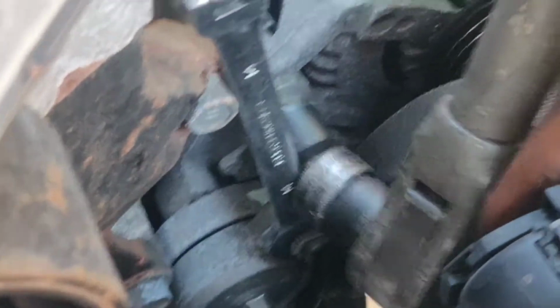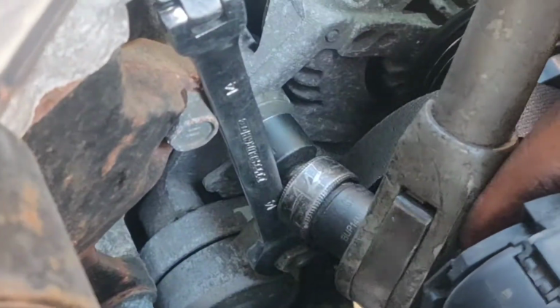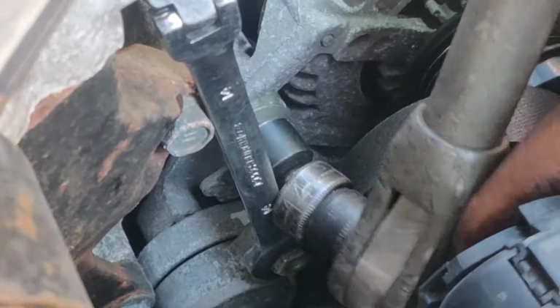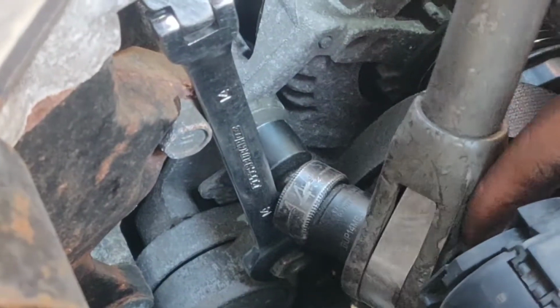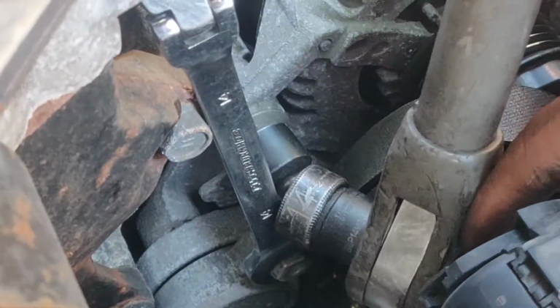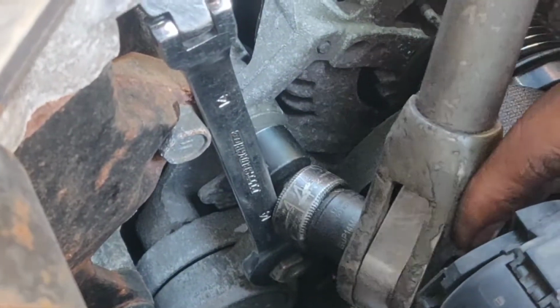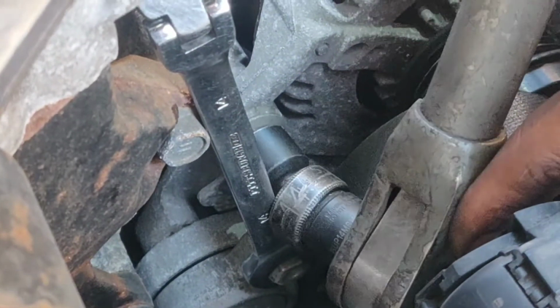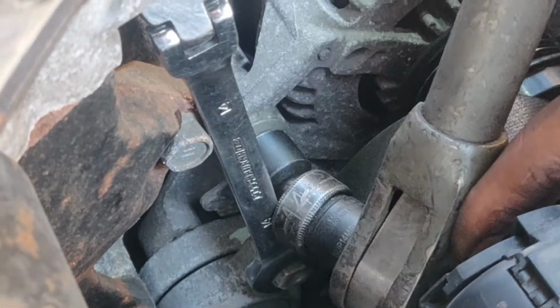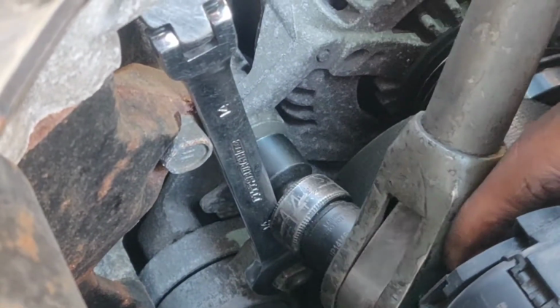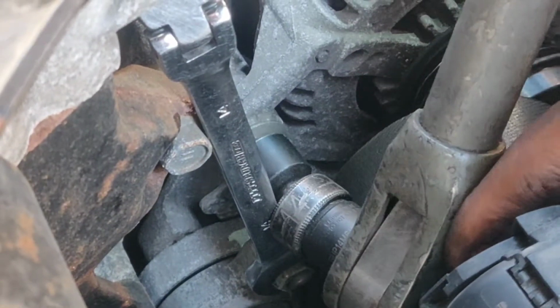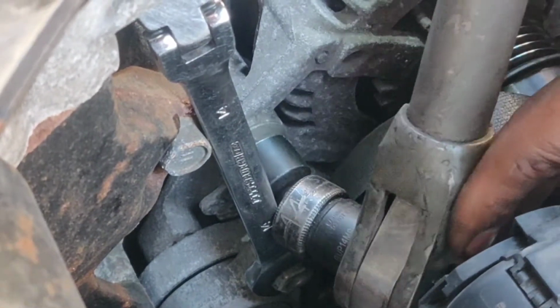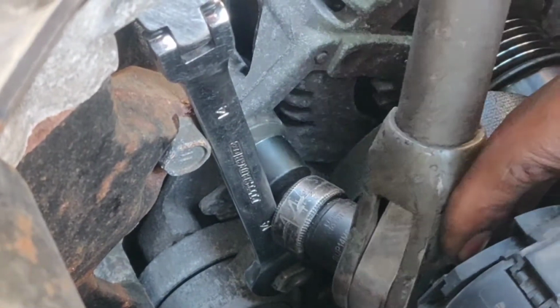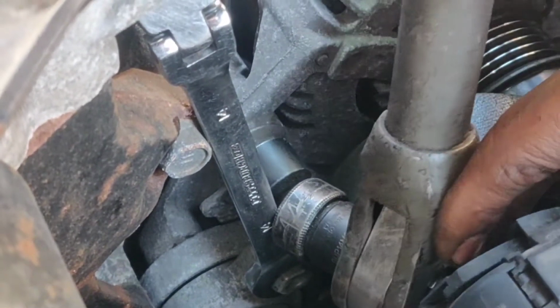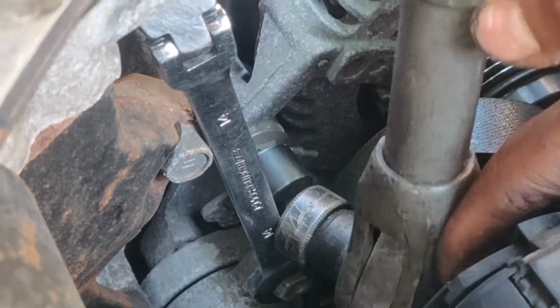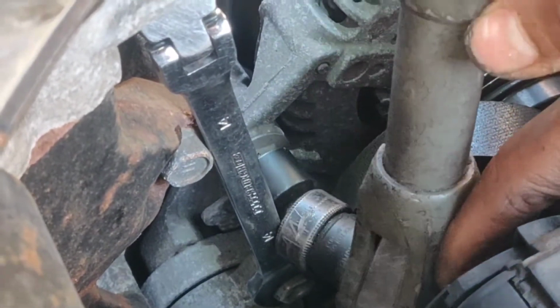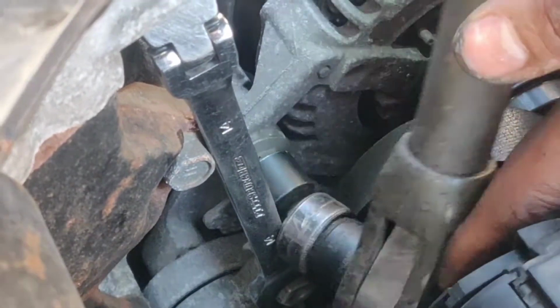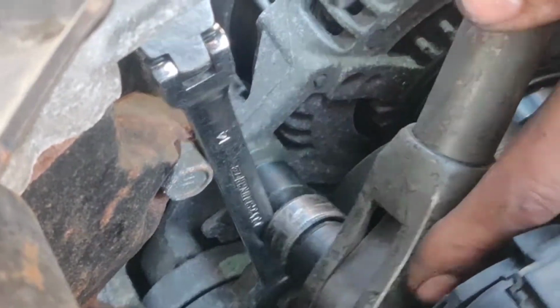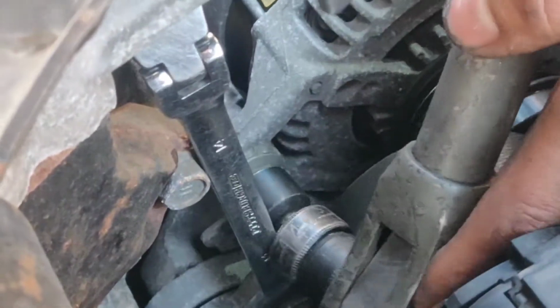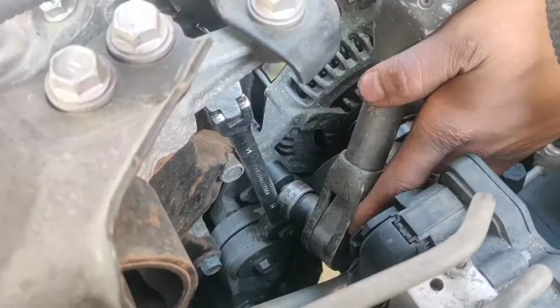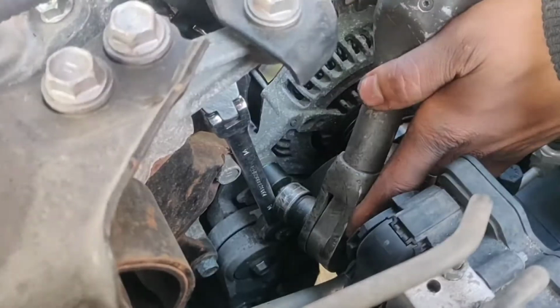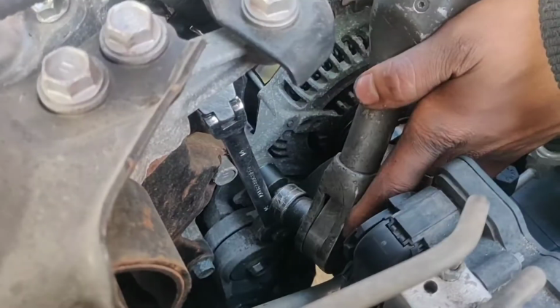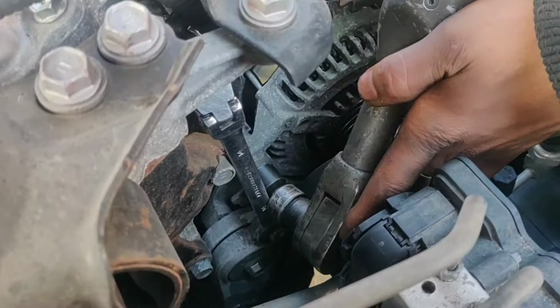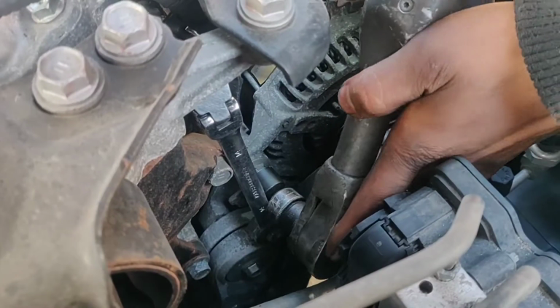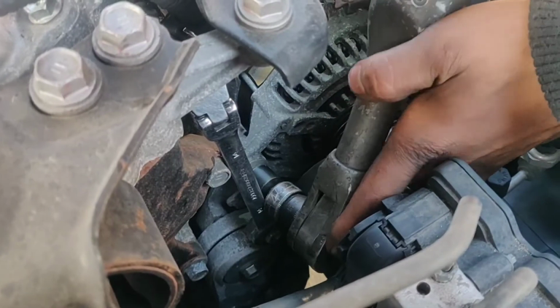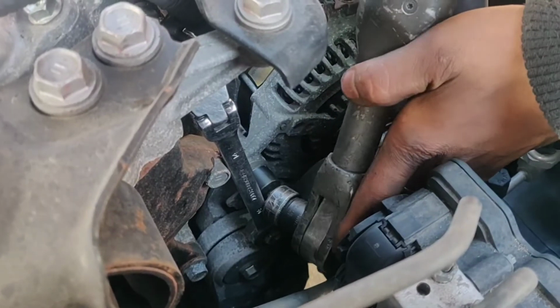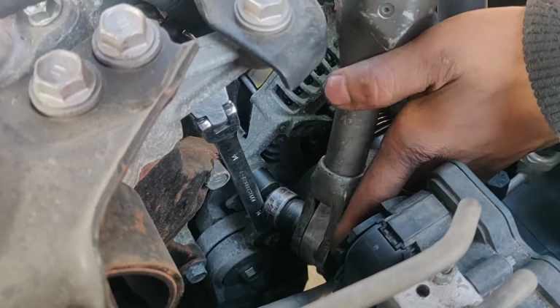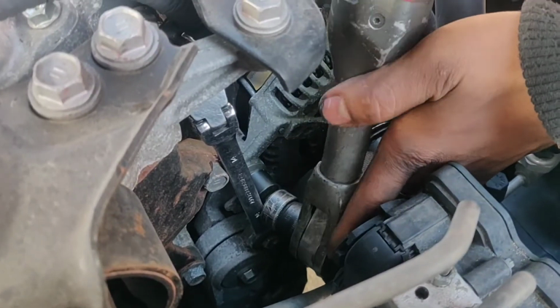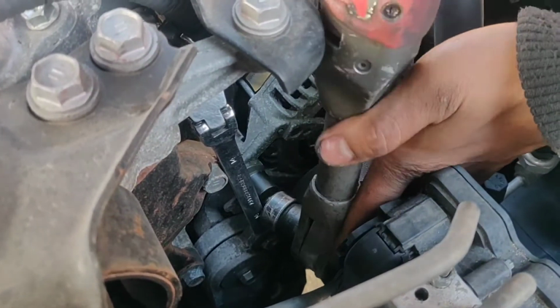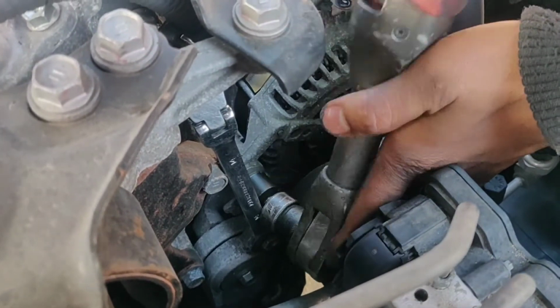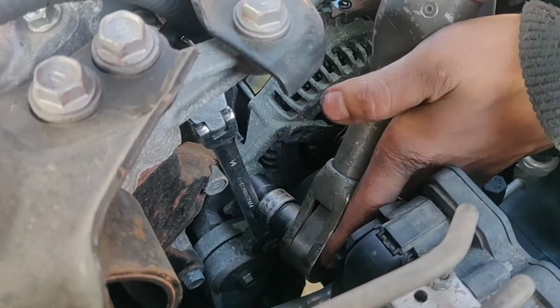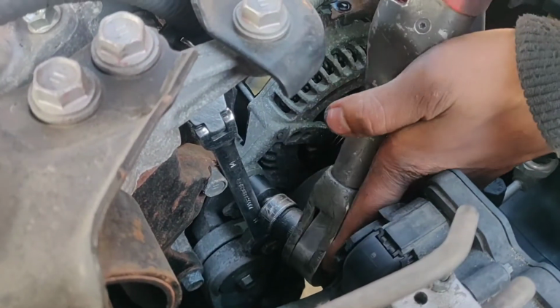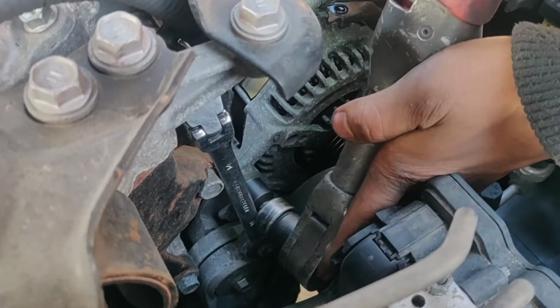Now take the bolts off, which are also 14mm. I do use a 6-point socket.